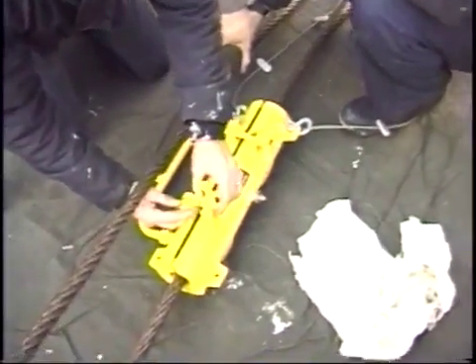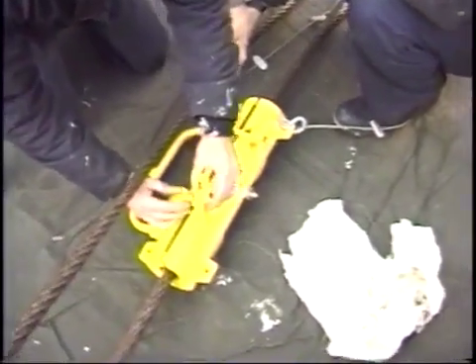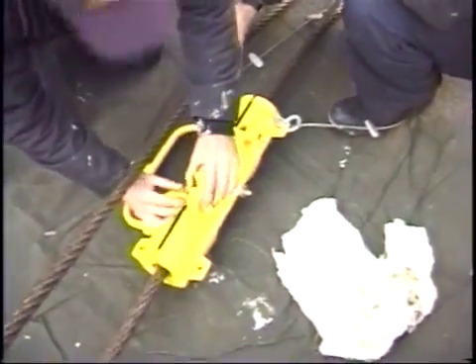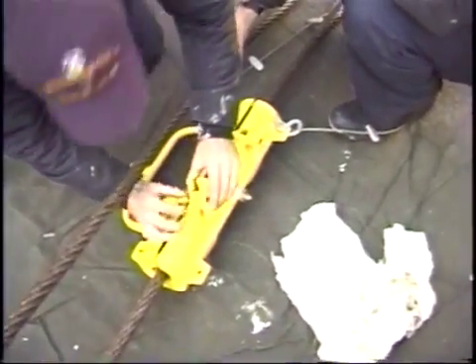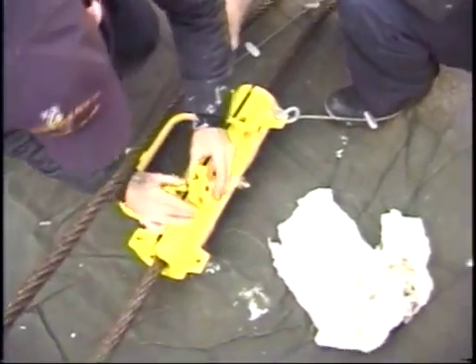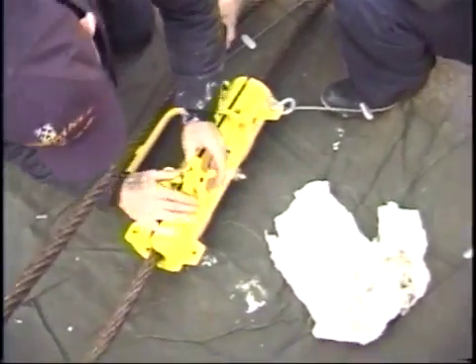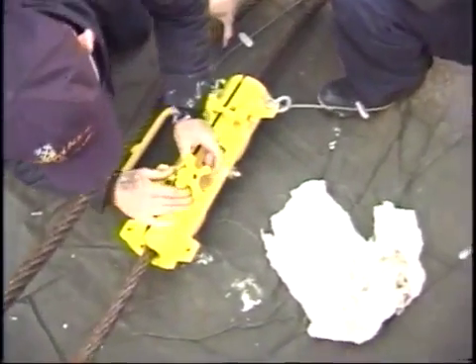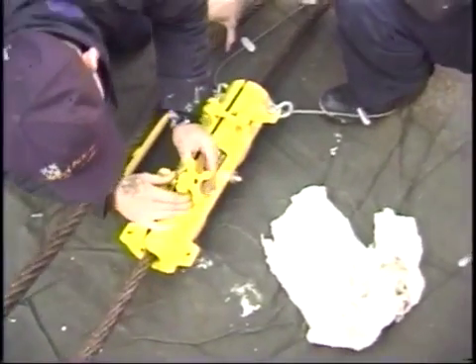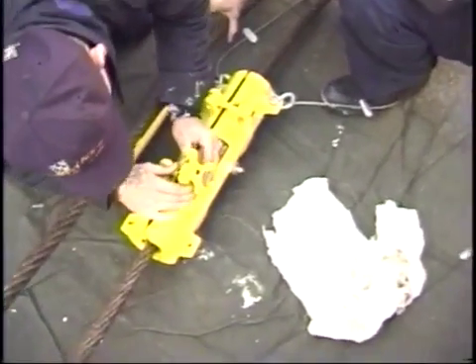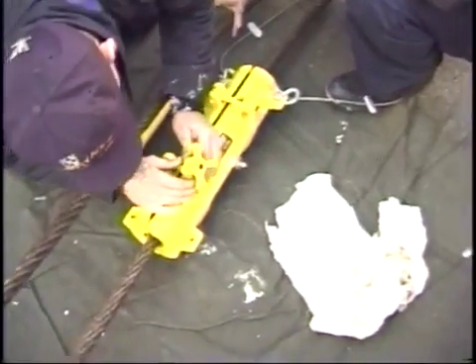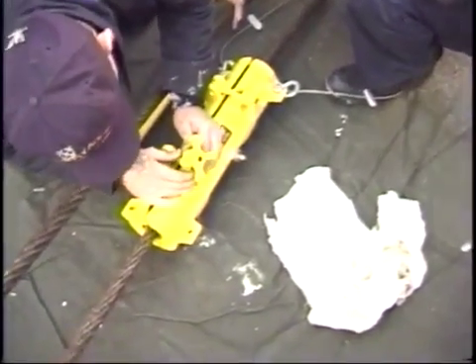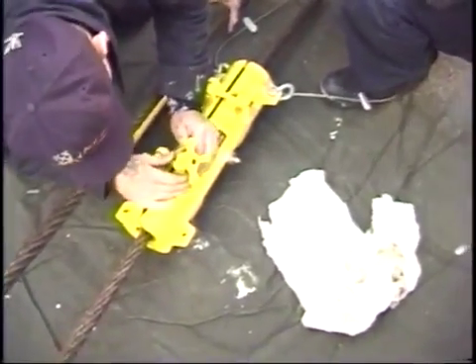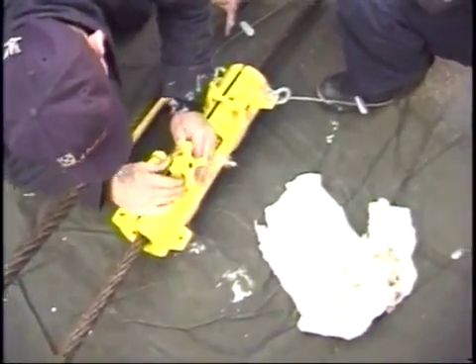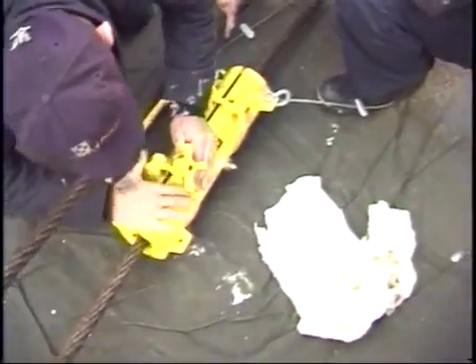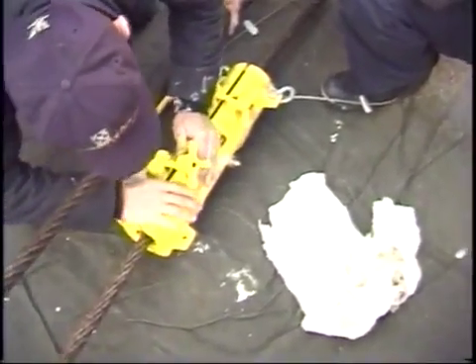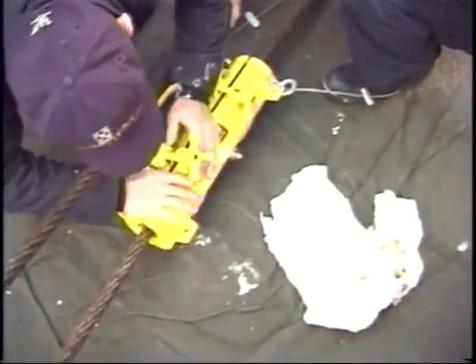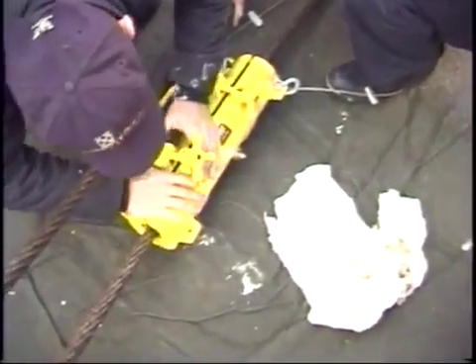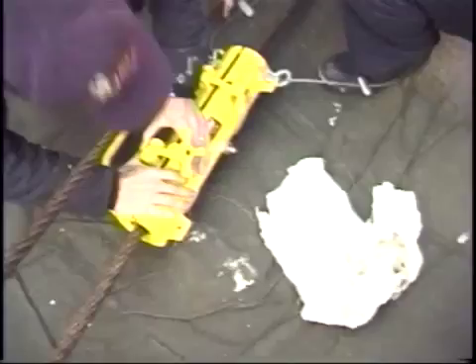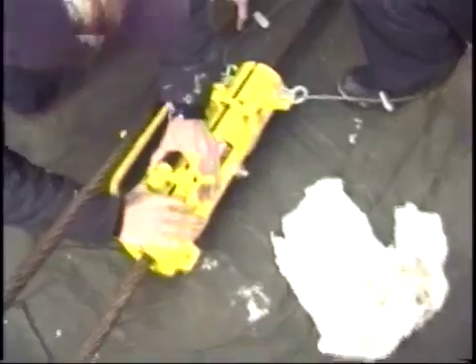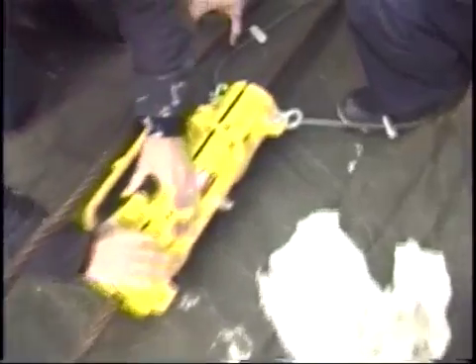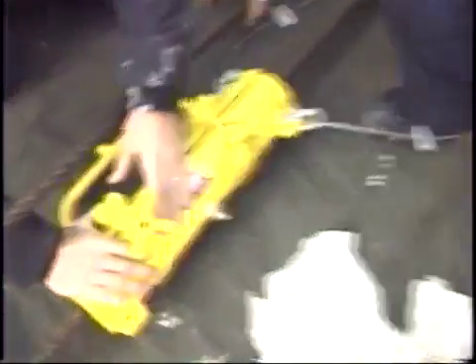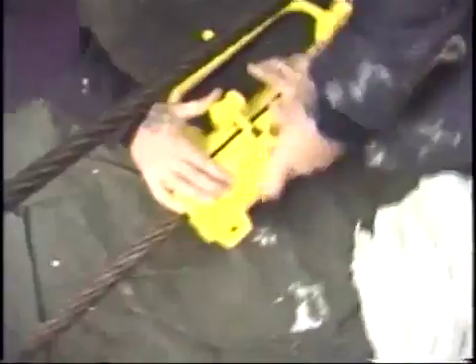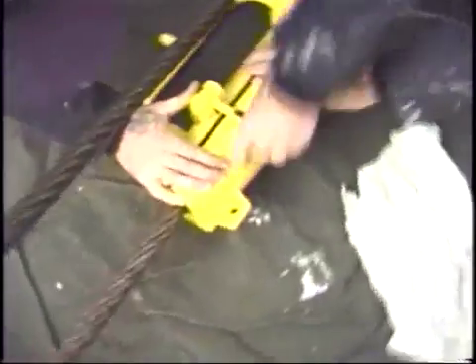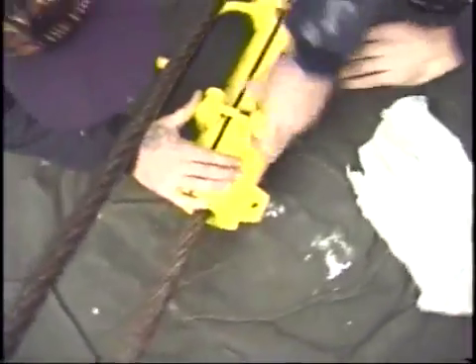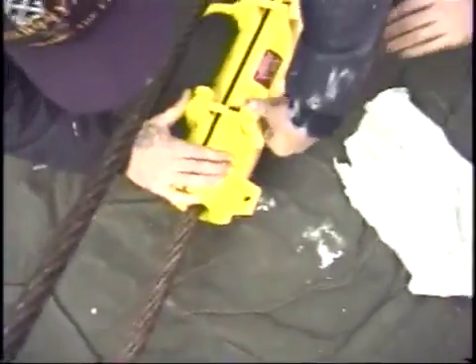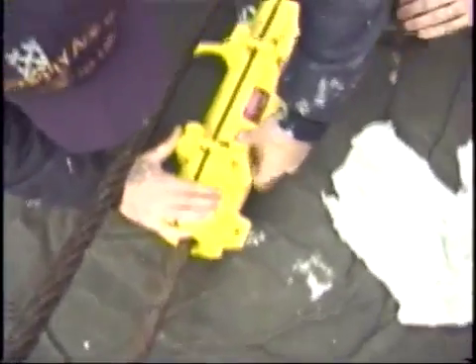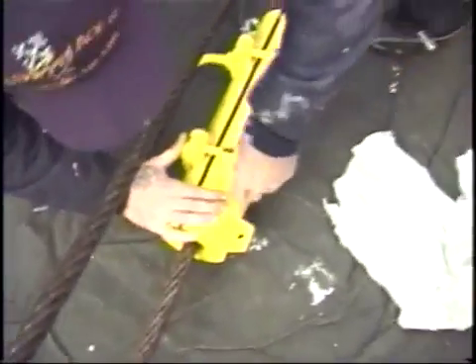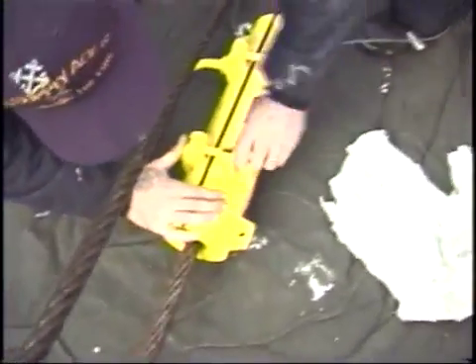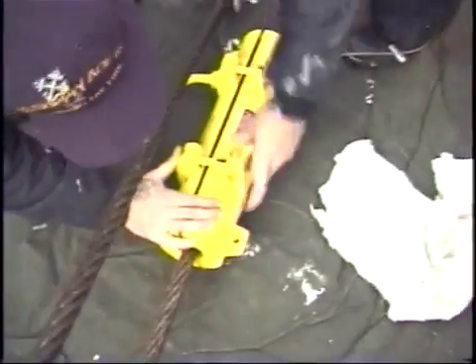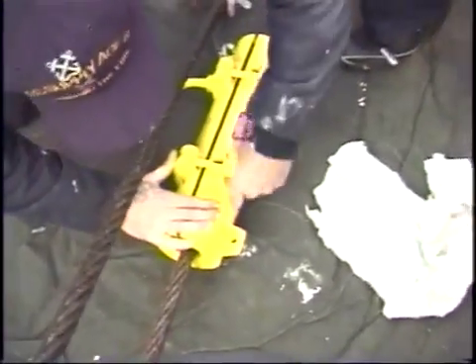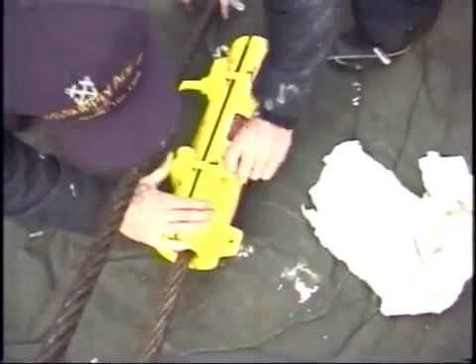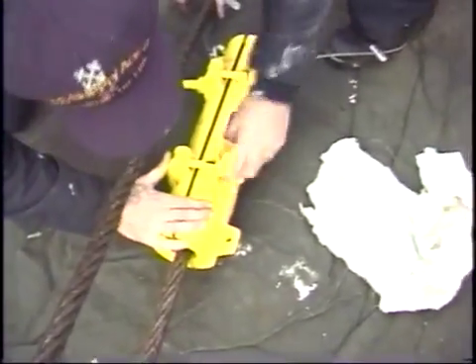And it comes out the one inch? Yes, one inch. Here you go, guys. I guarantee you one inch.